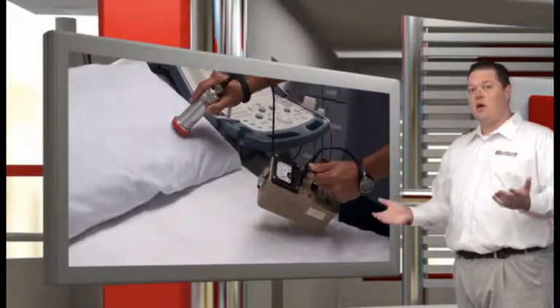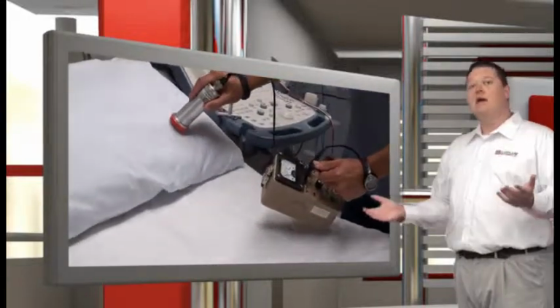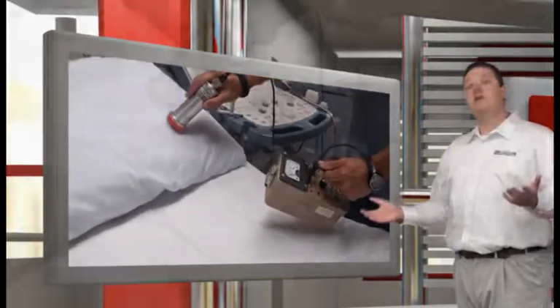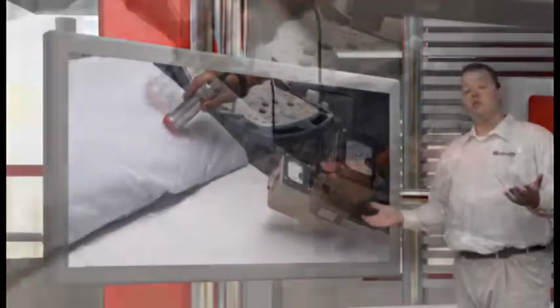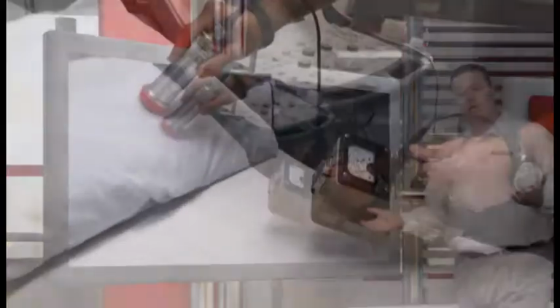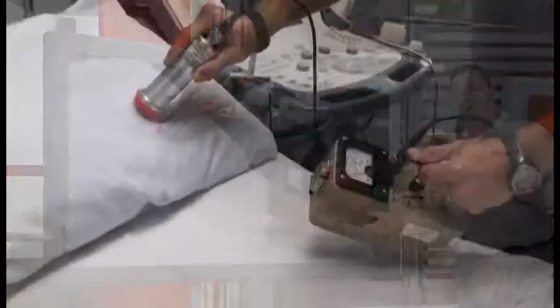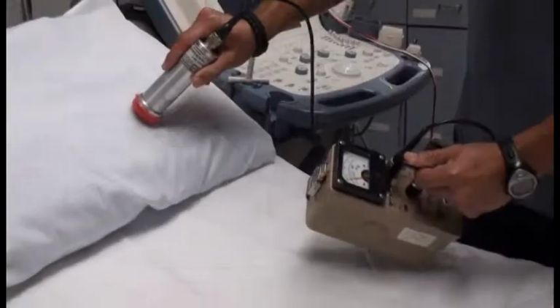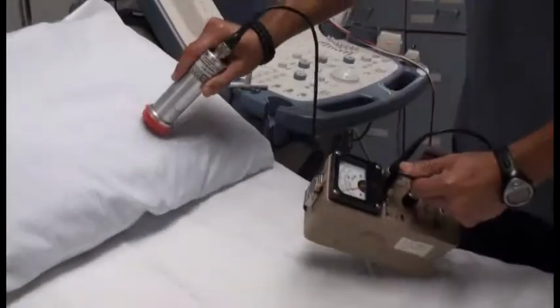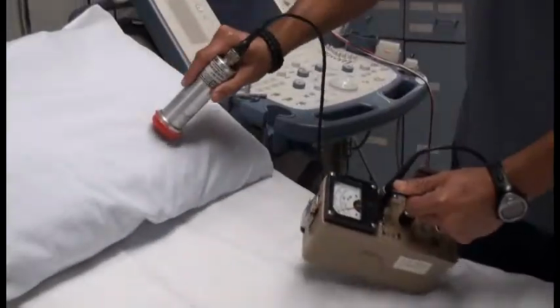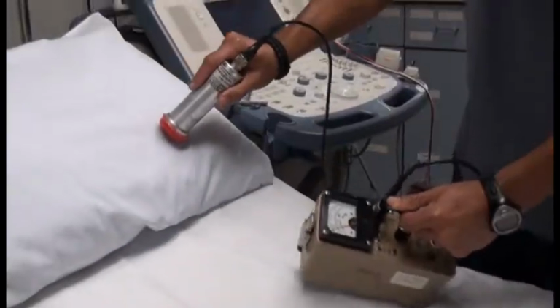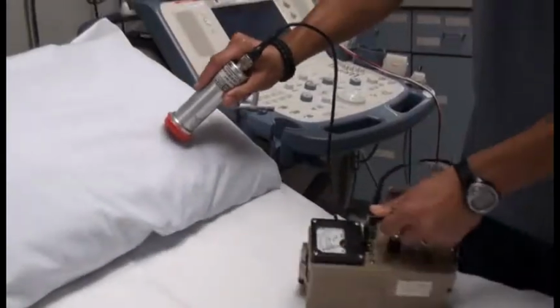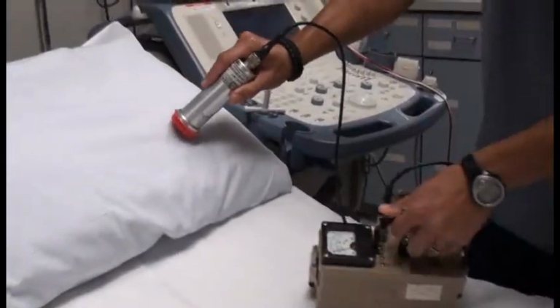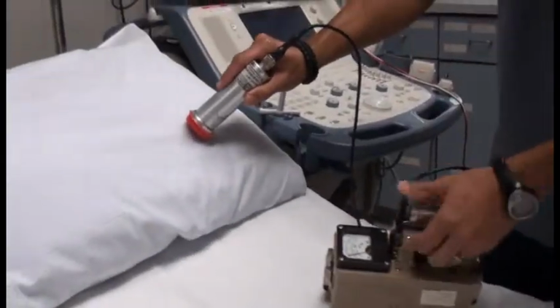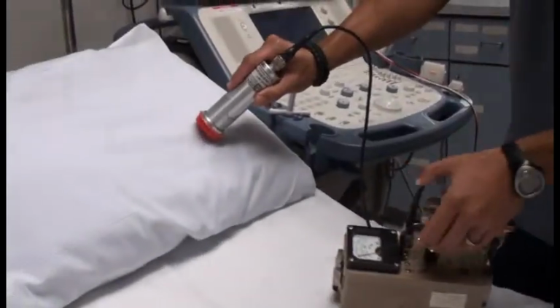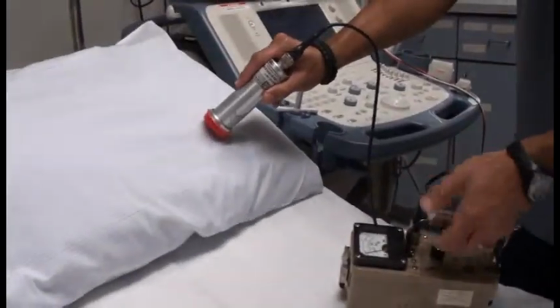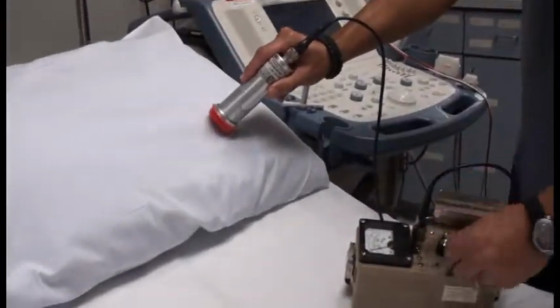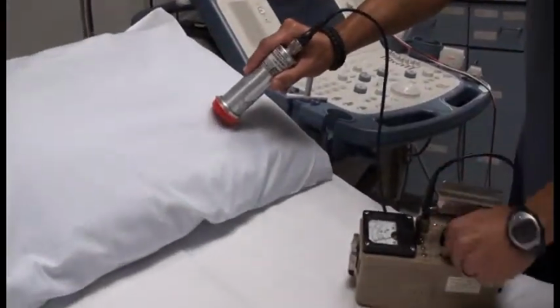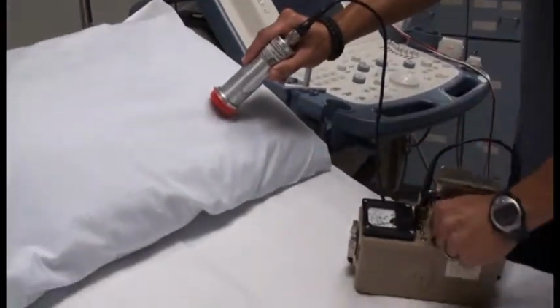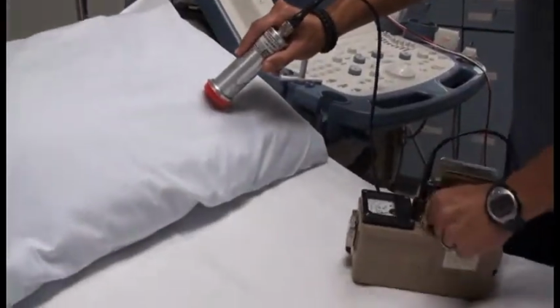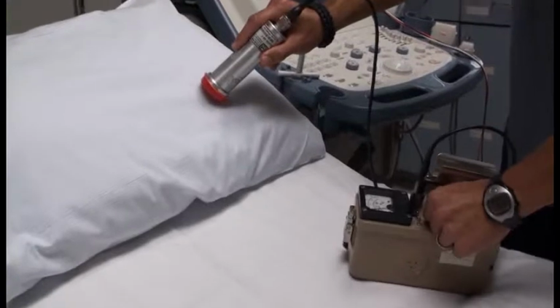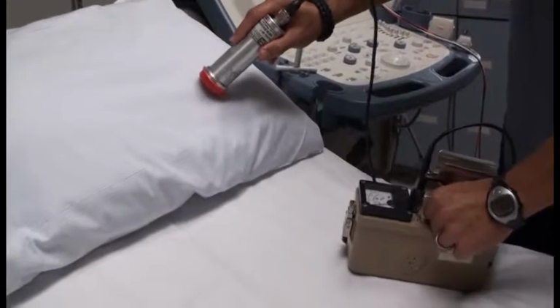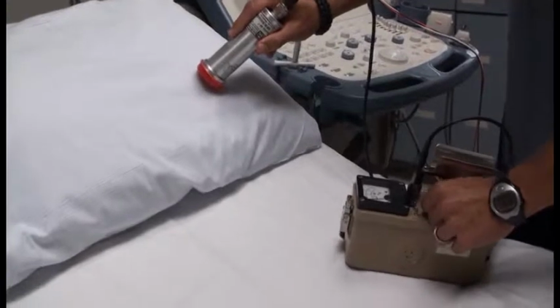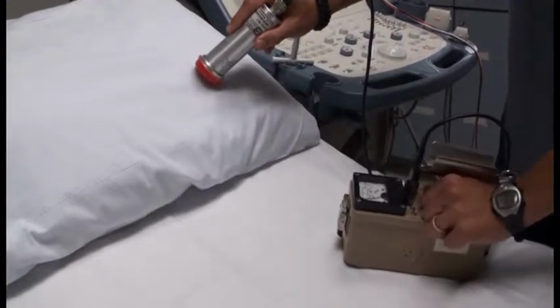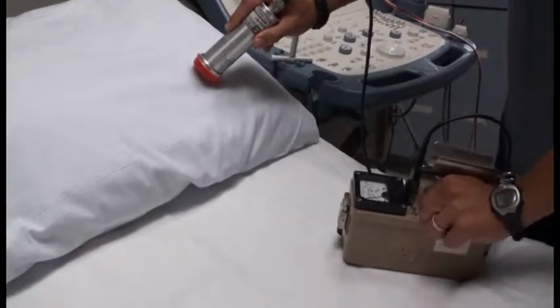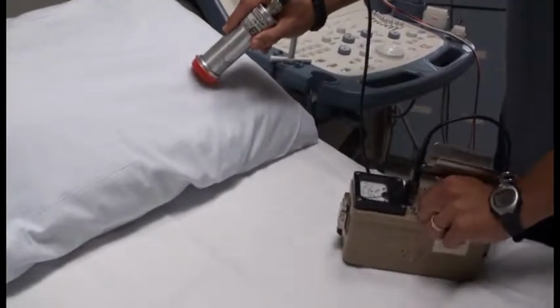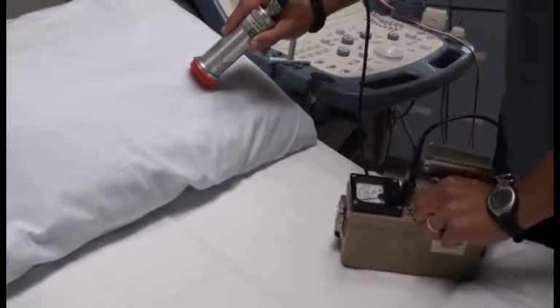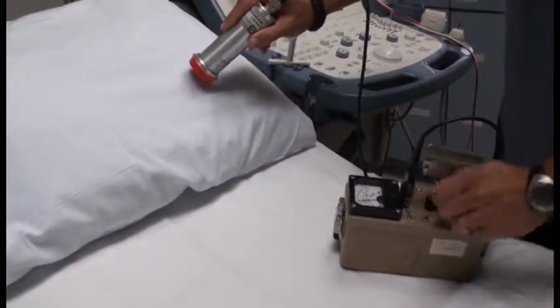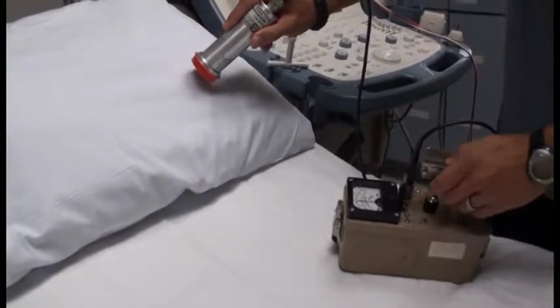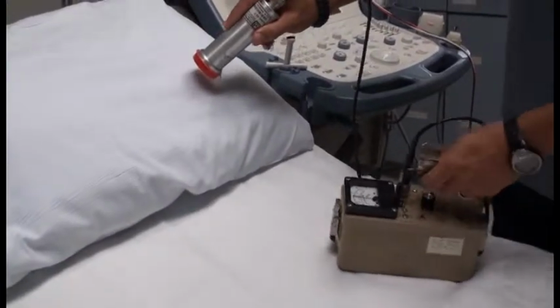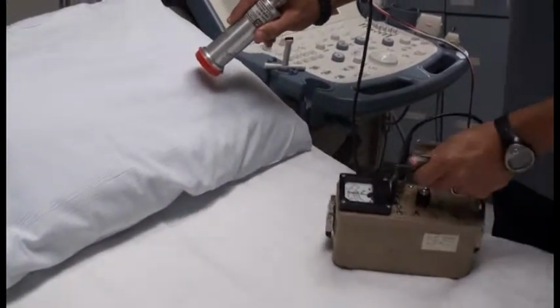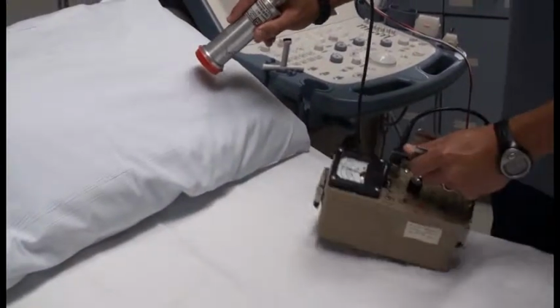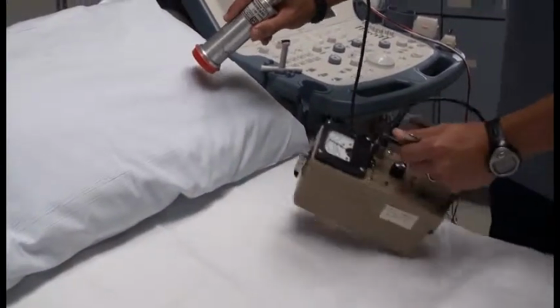Here's an example of the 14C with a 44-7 in audio mode.